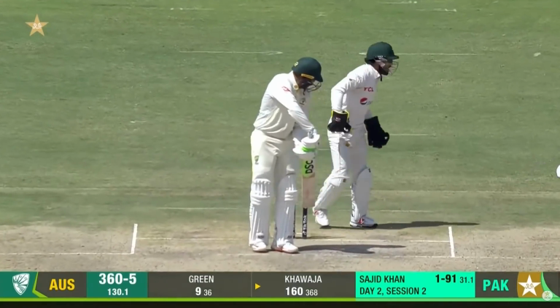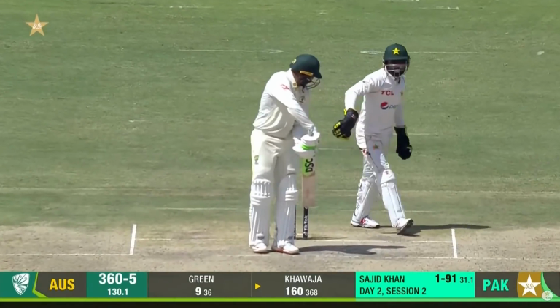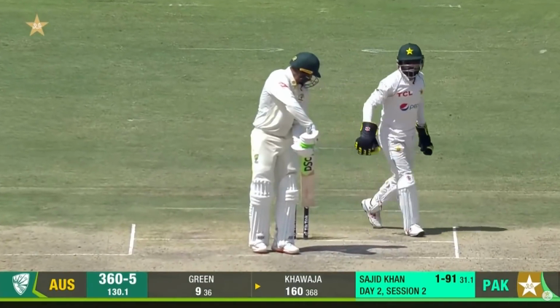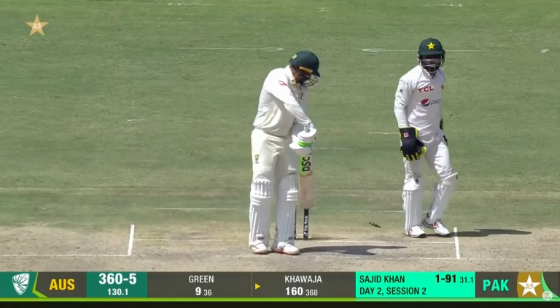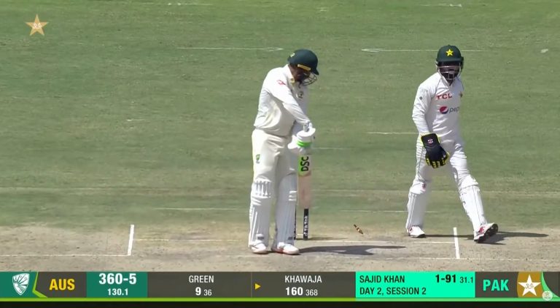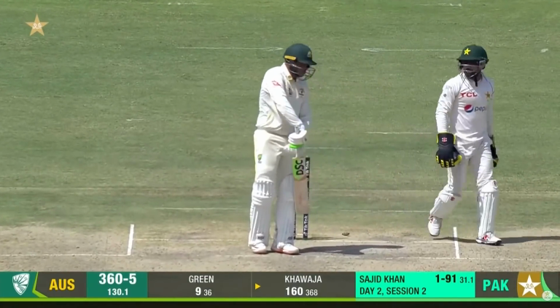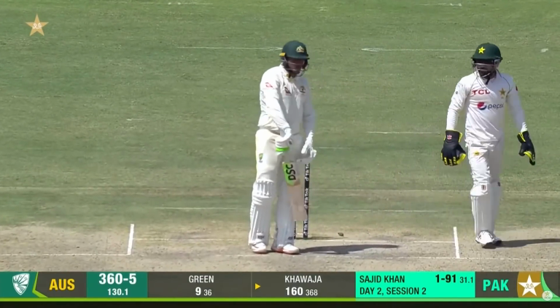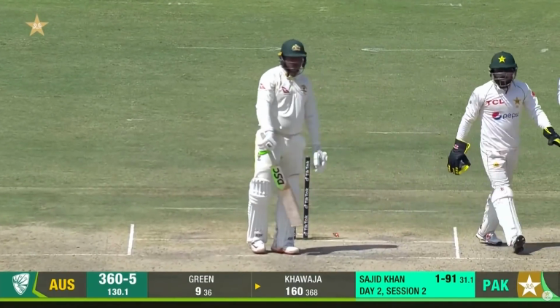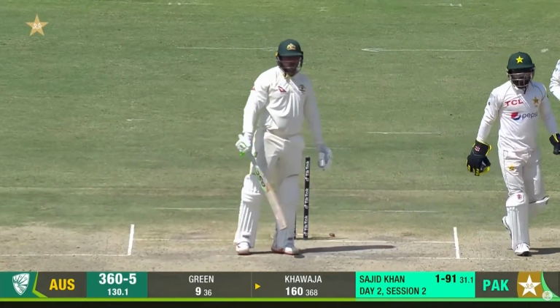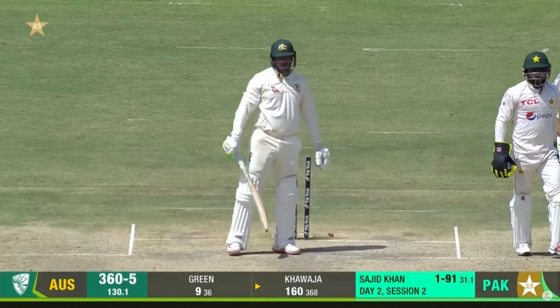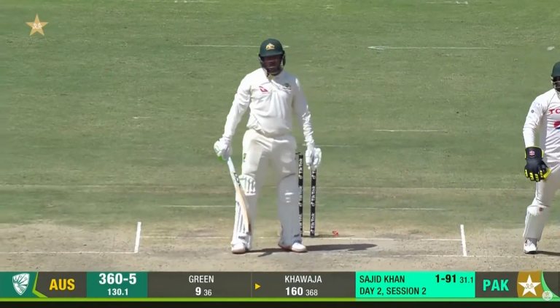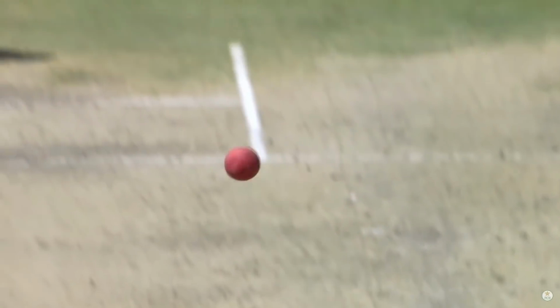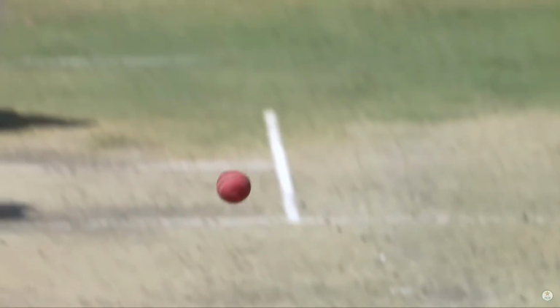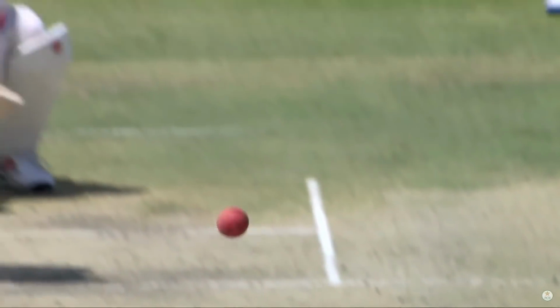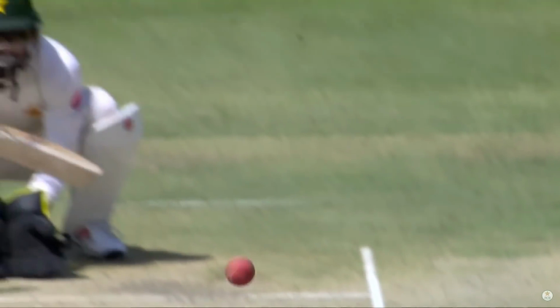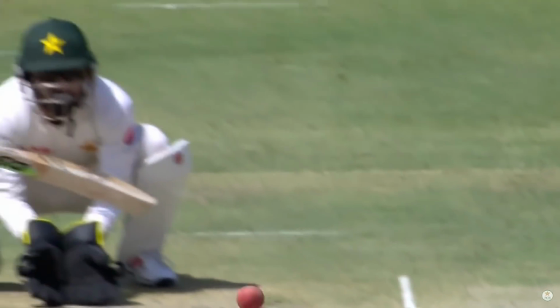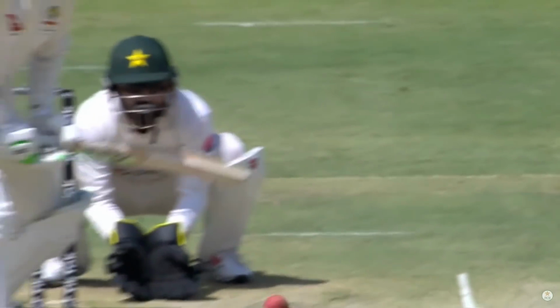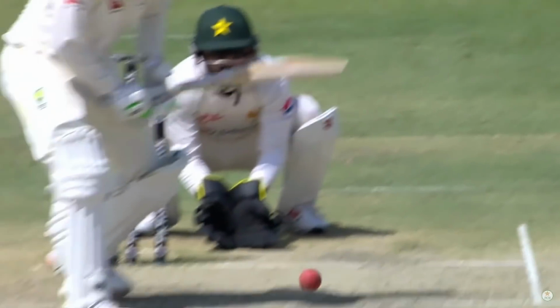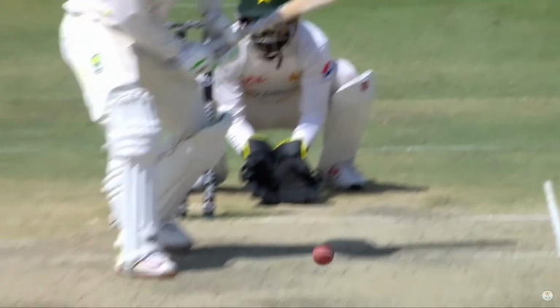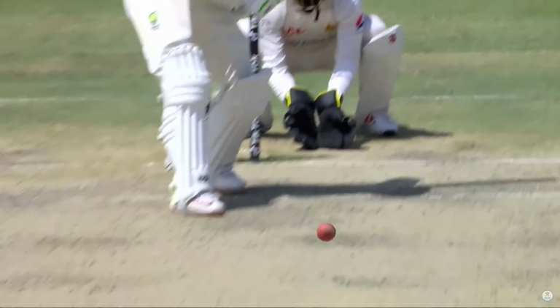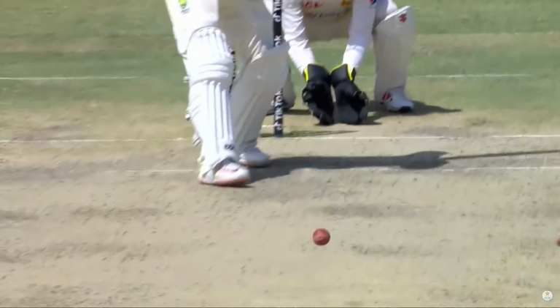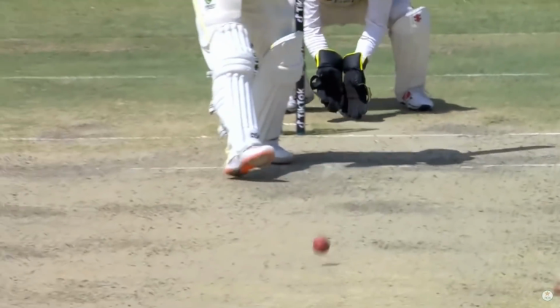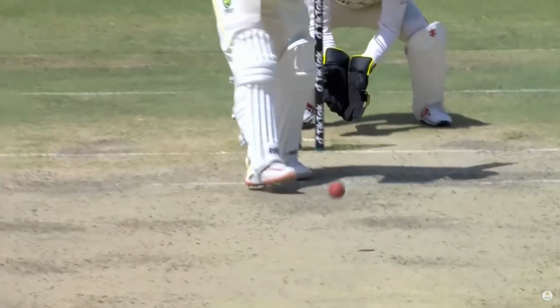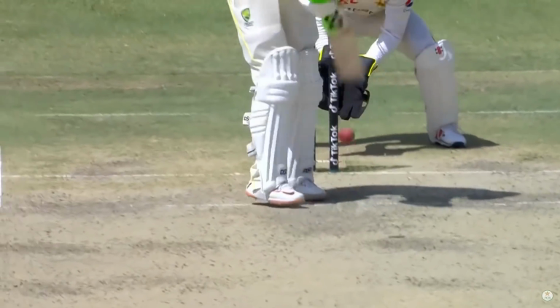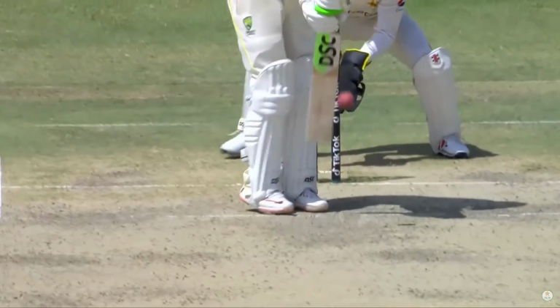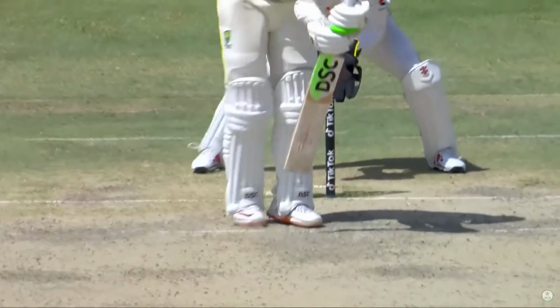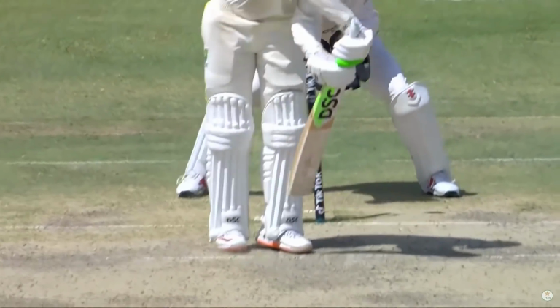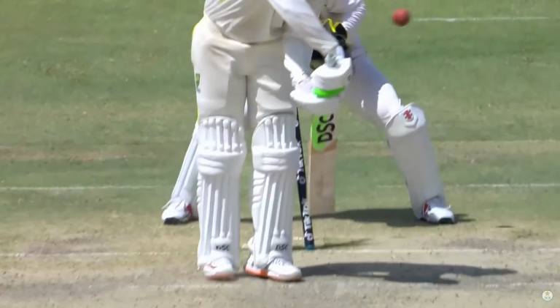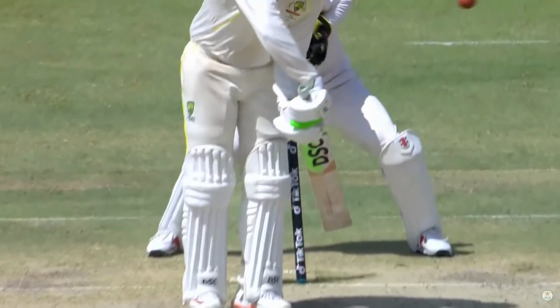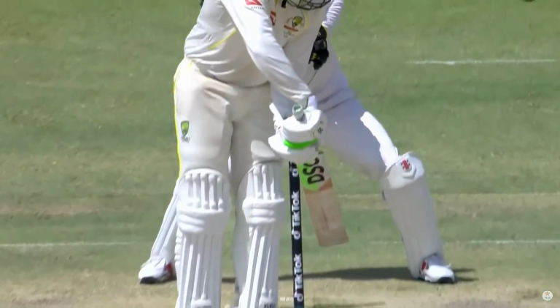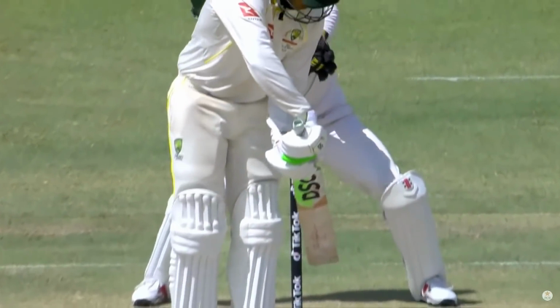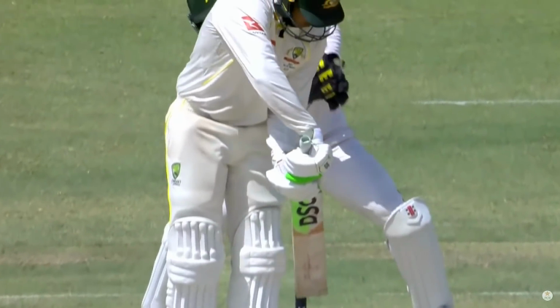Oh, how about that? It was a previous delivery that did the job with this one.